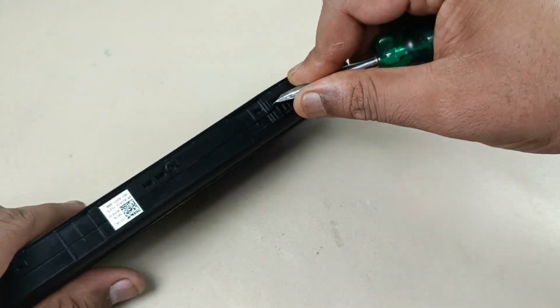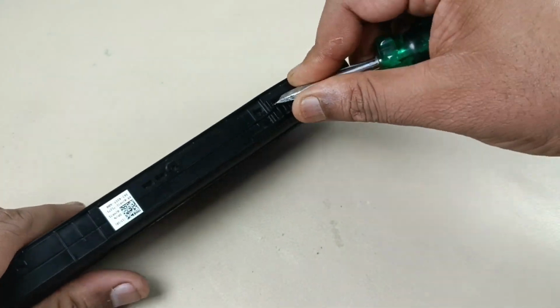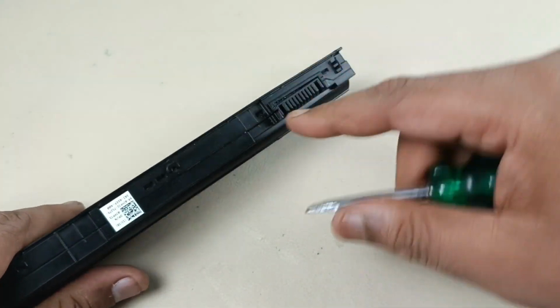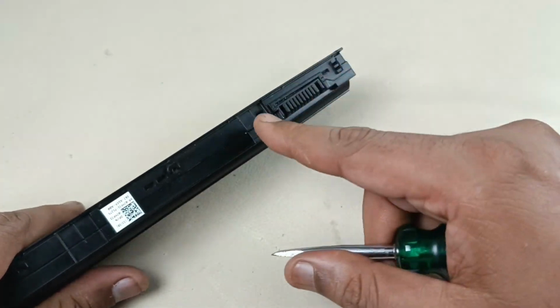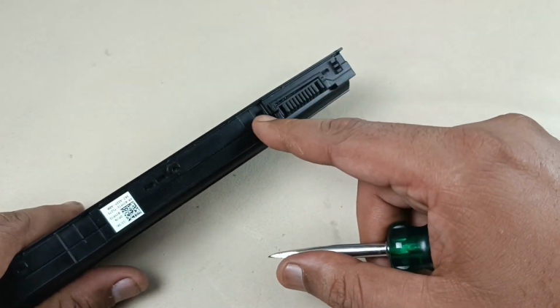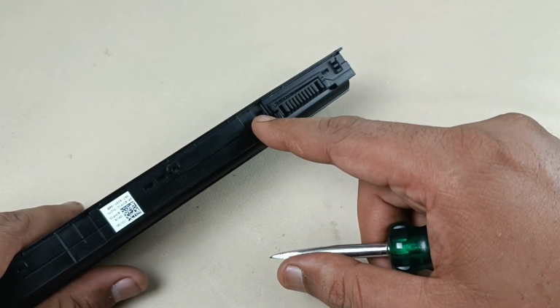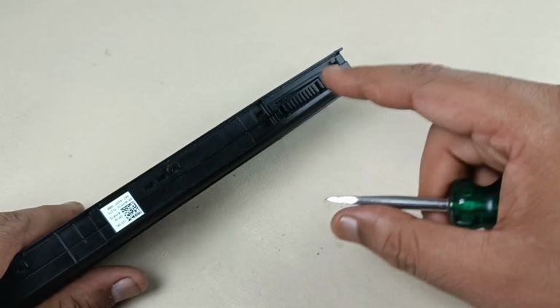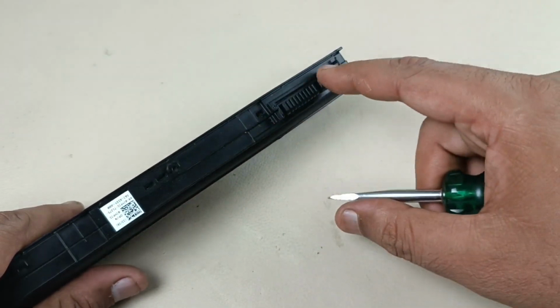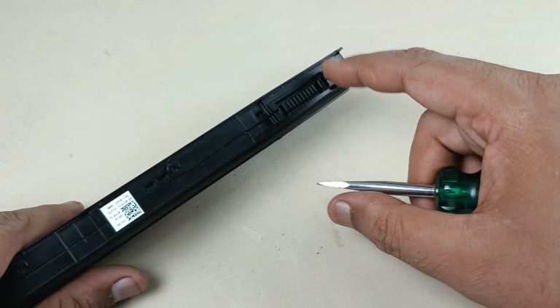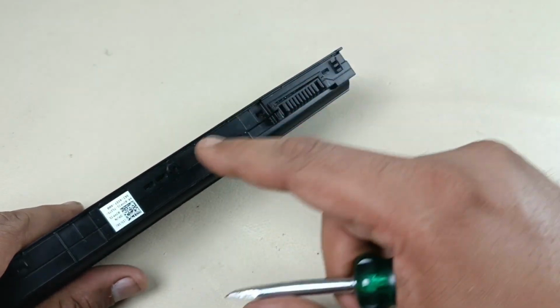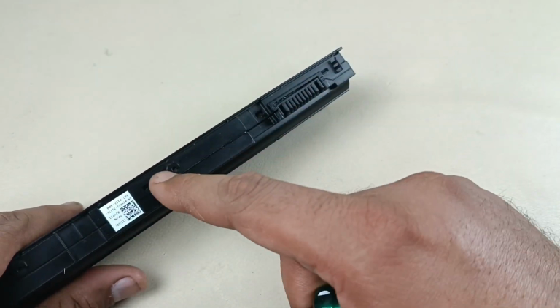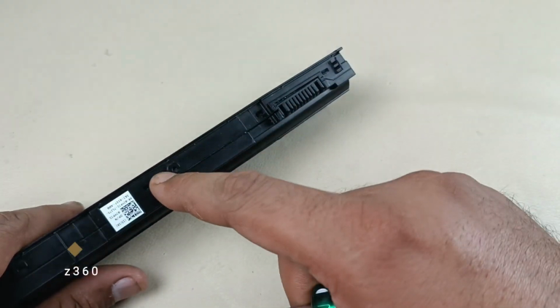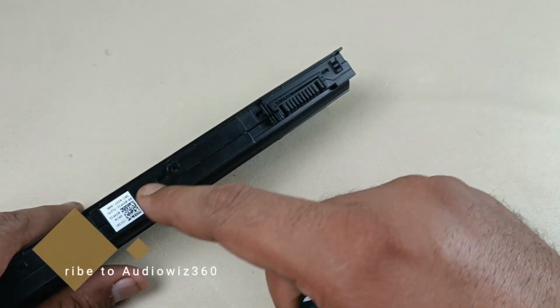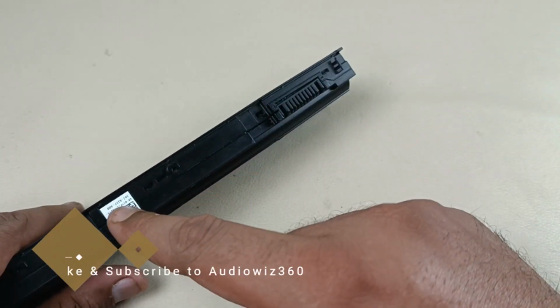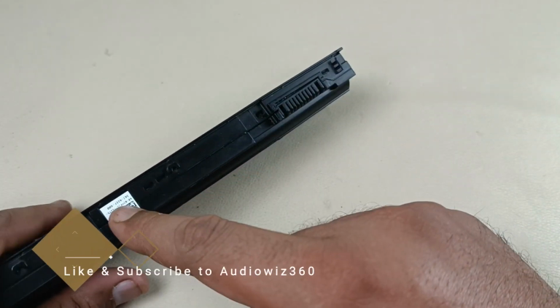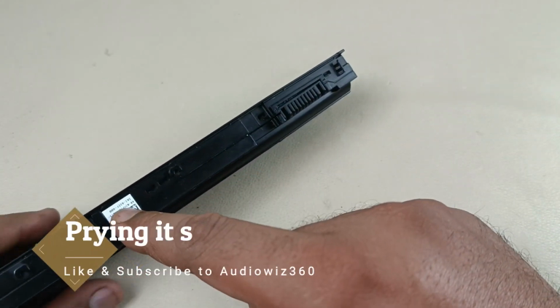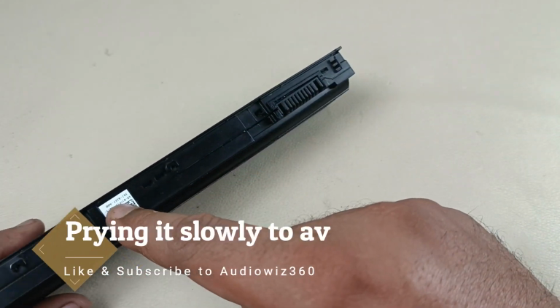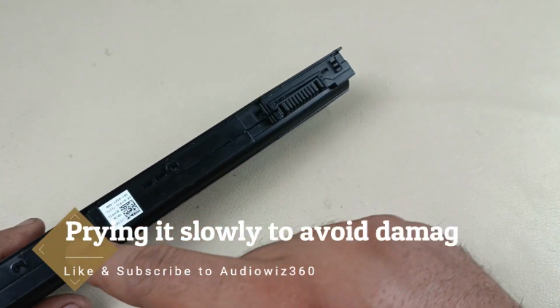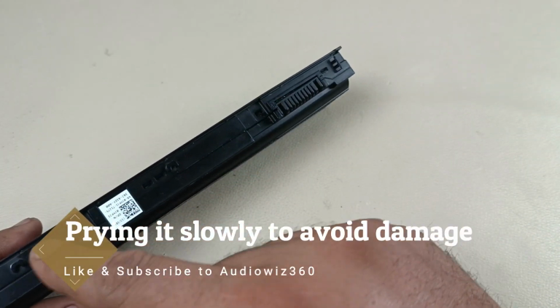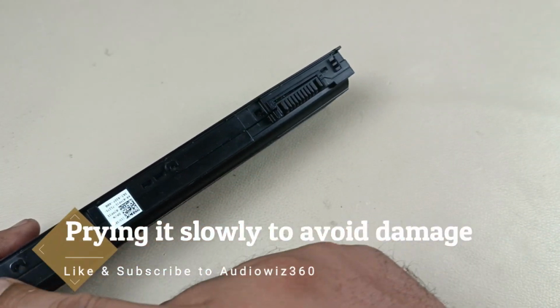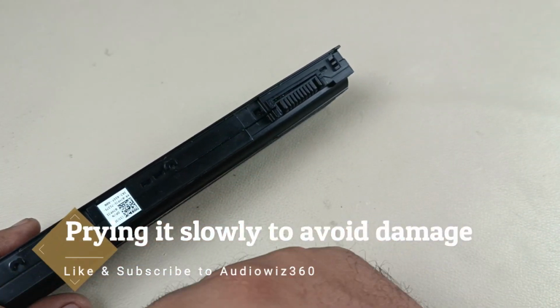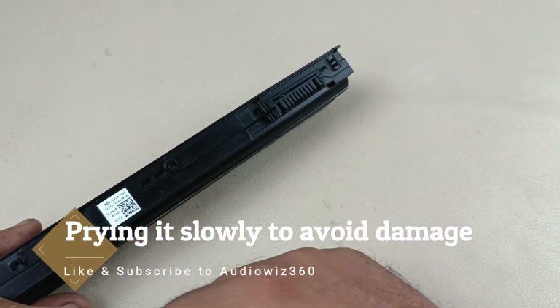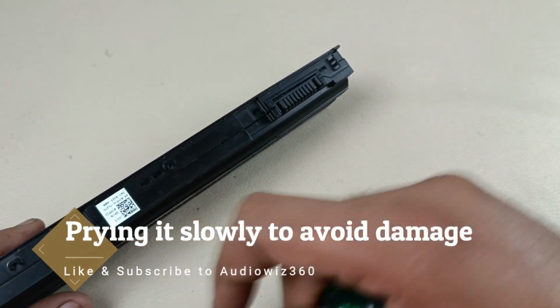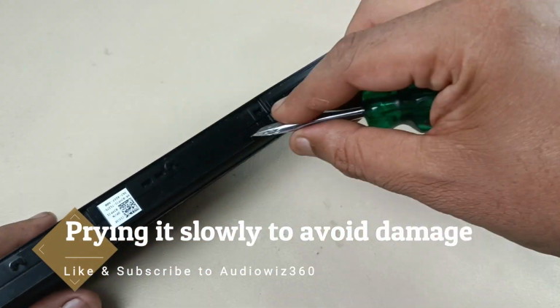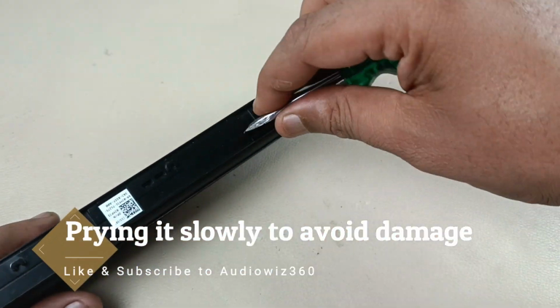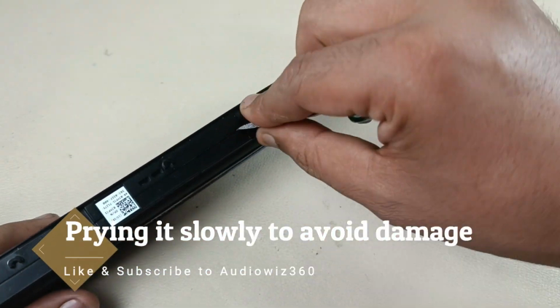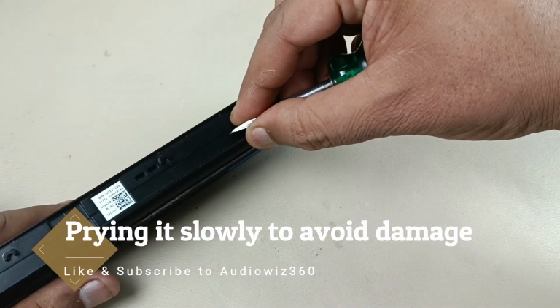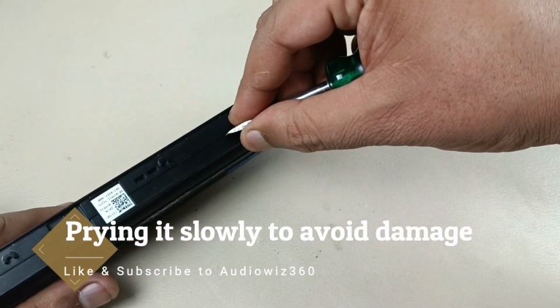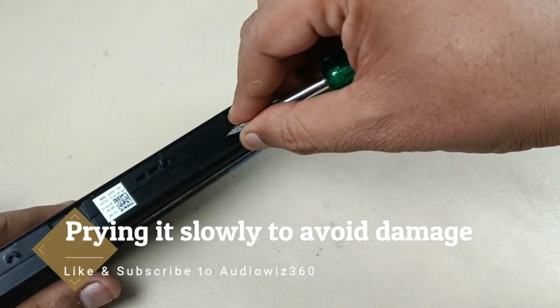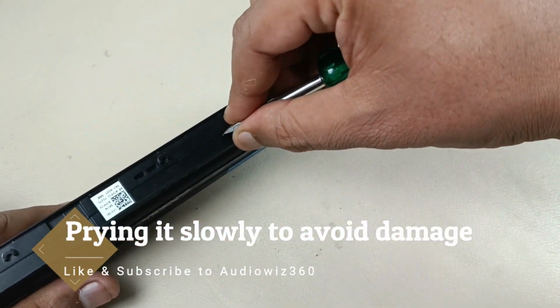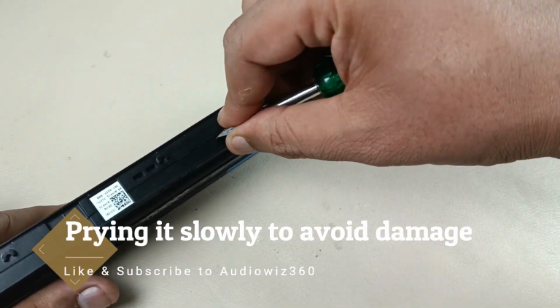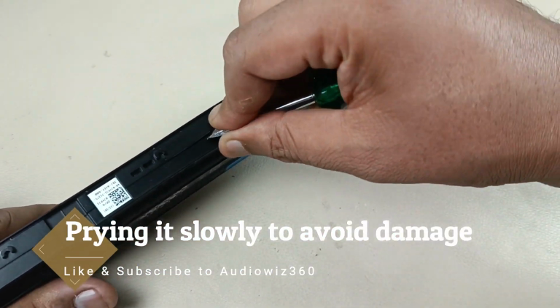There are locks here. I am going to remove that lock by prying here.